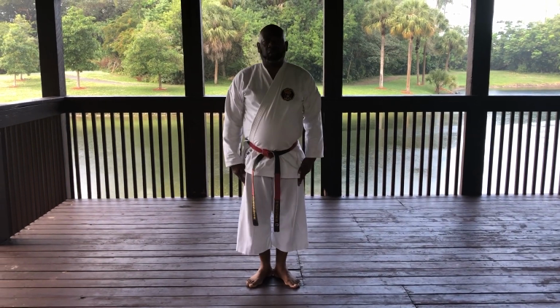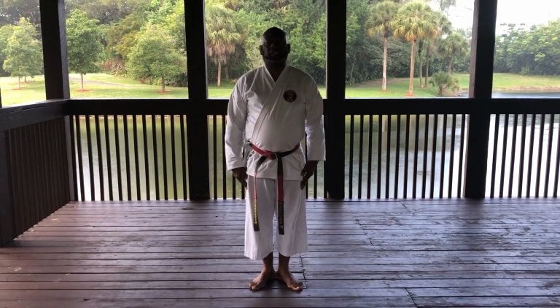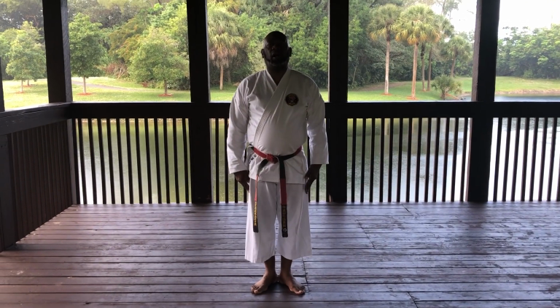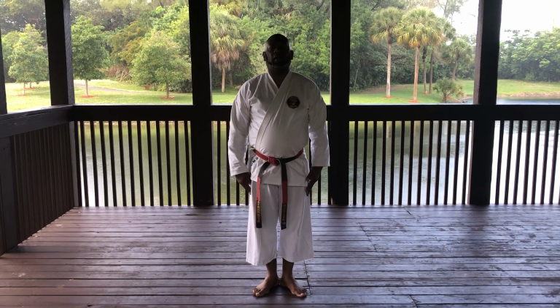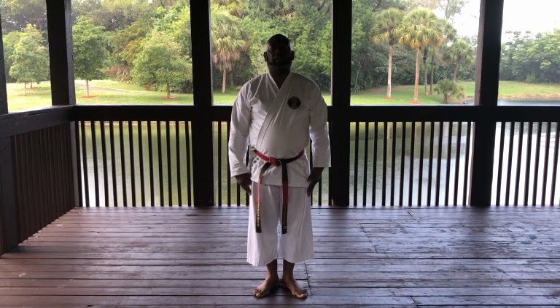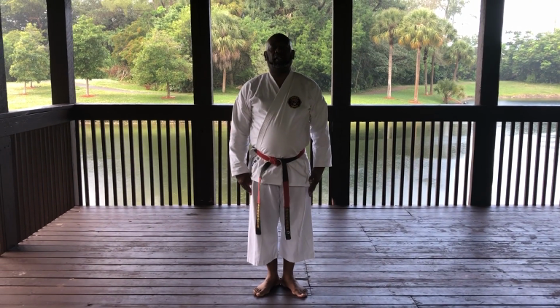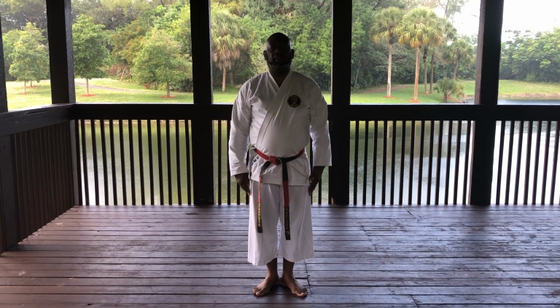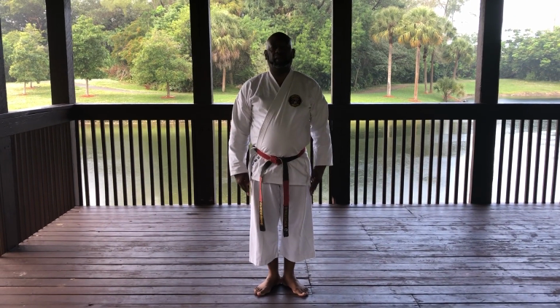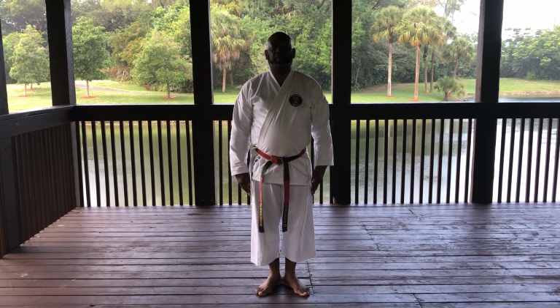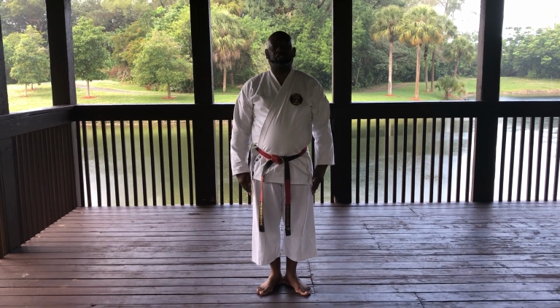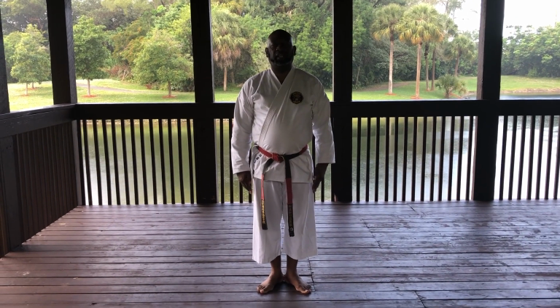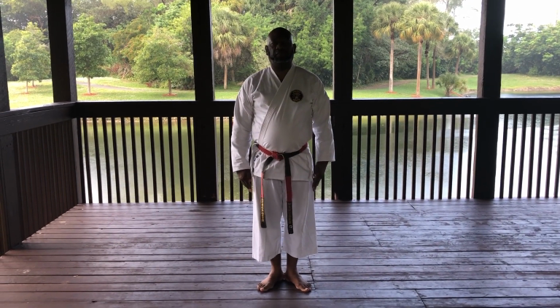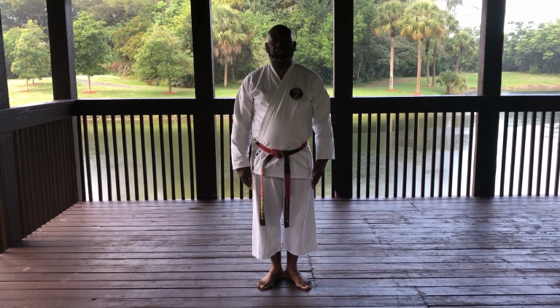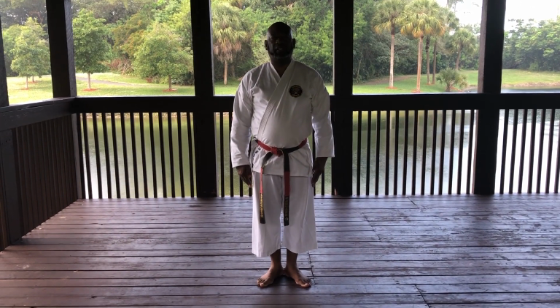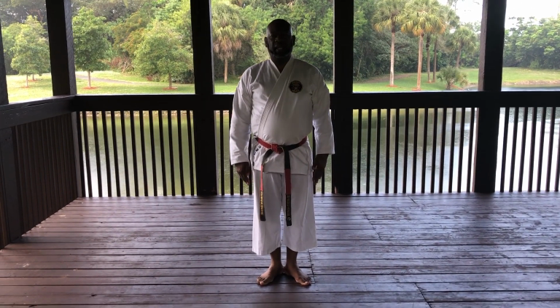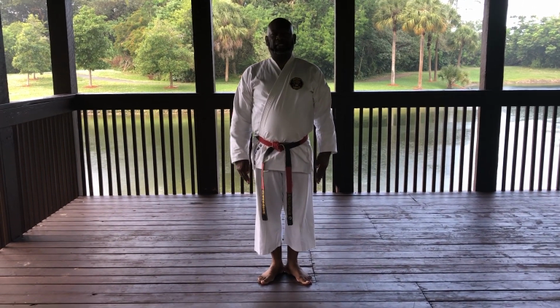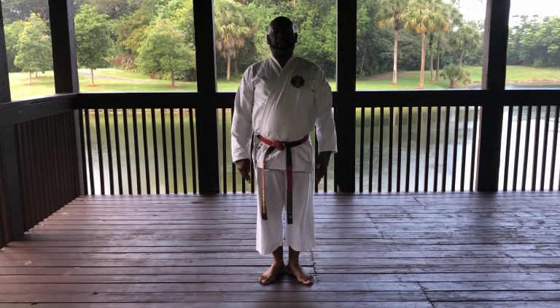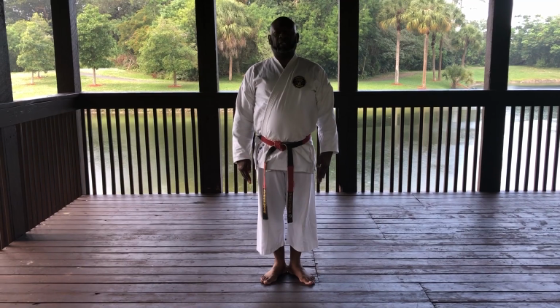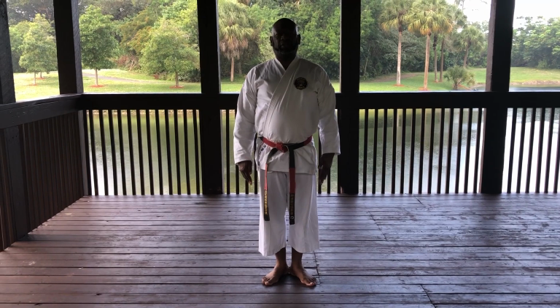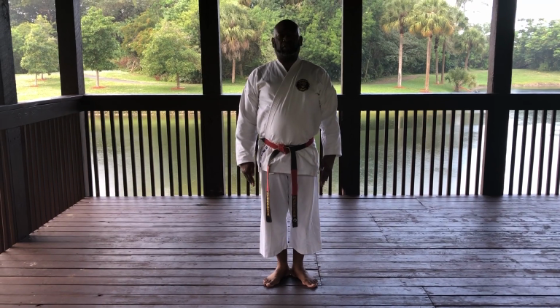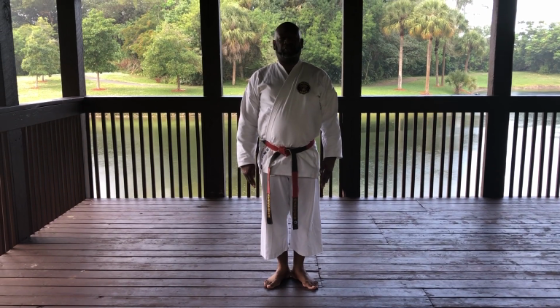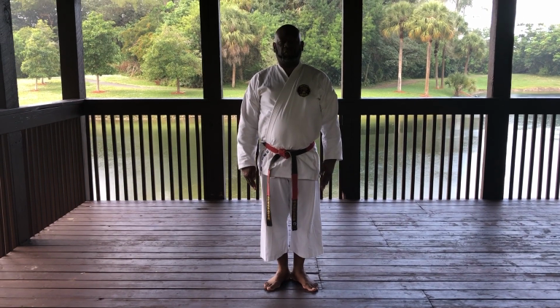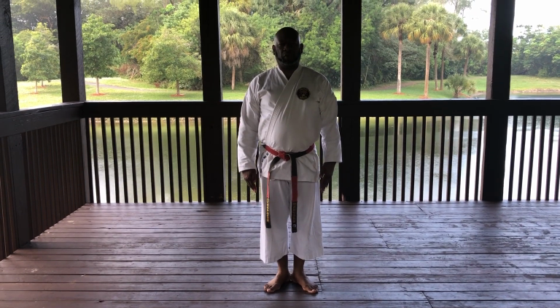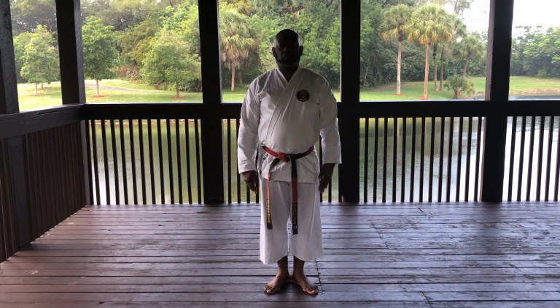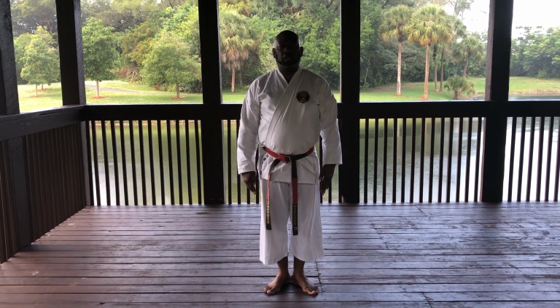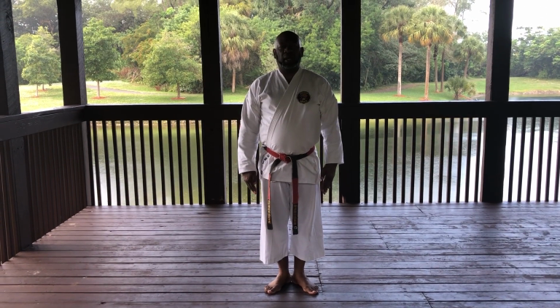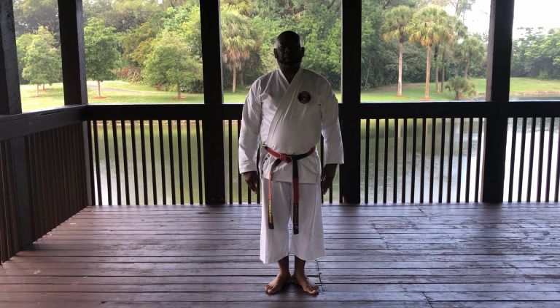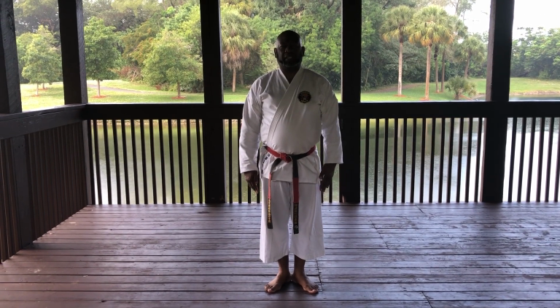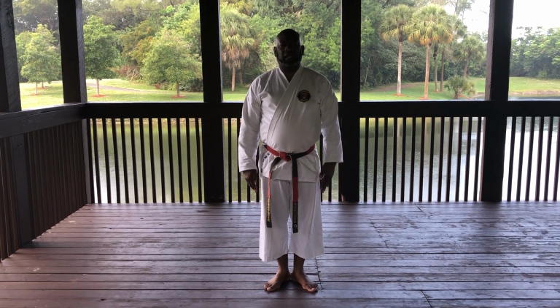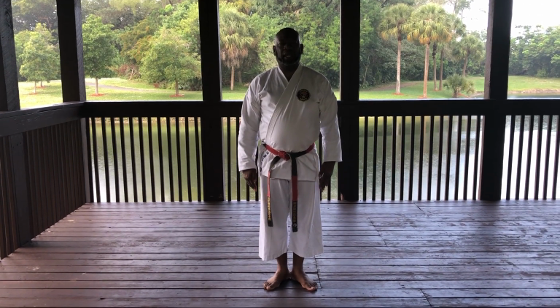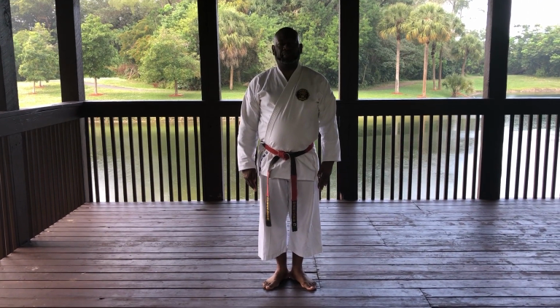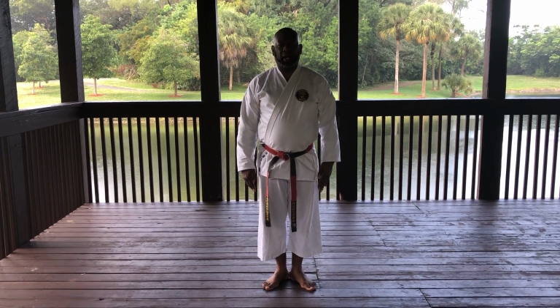Konnichiwa and good evening. My name is Kiyoshi Anthony Ferguson. Today I'm going to demonstrate for you a basic head block.